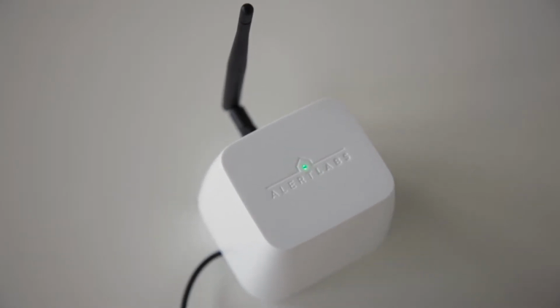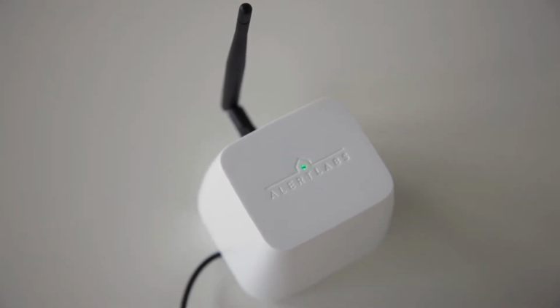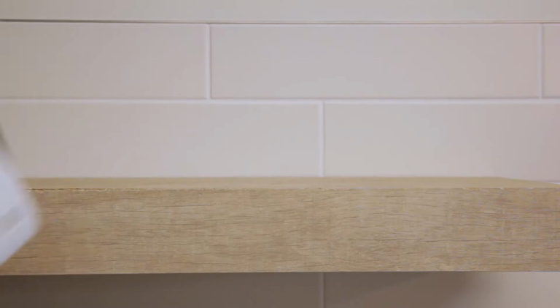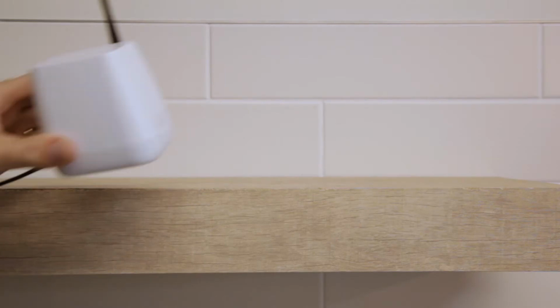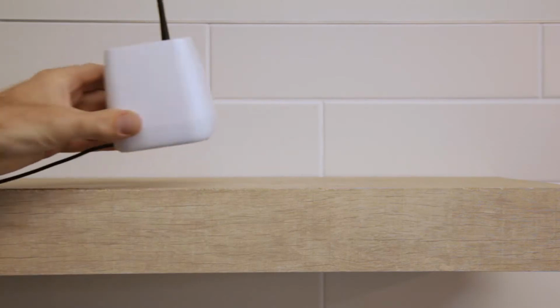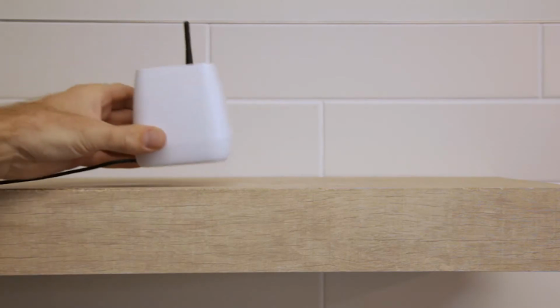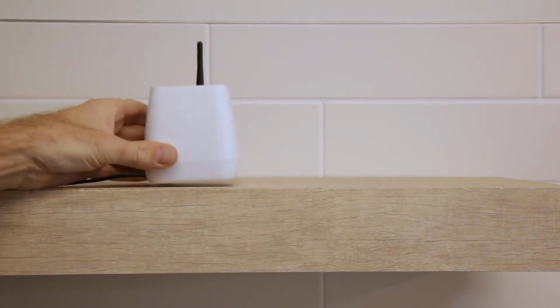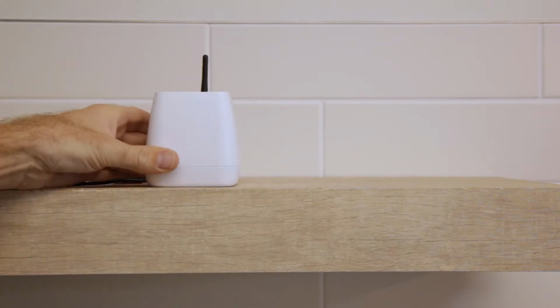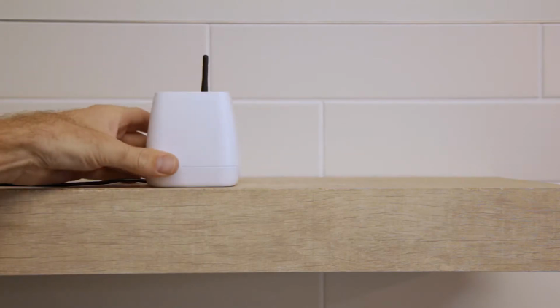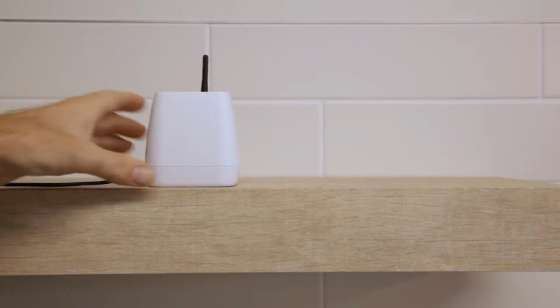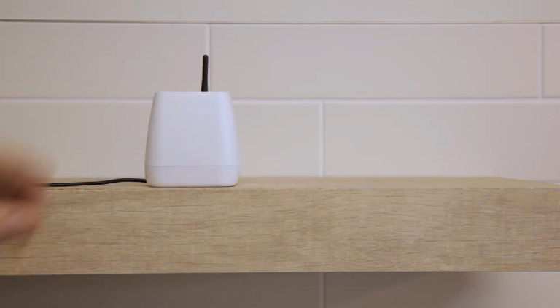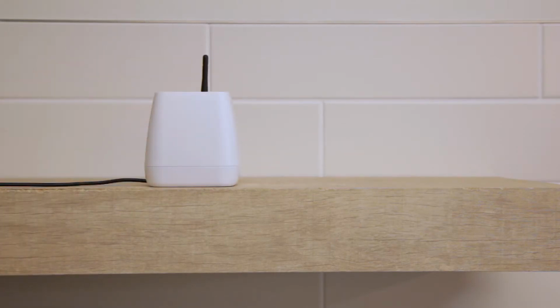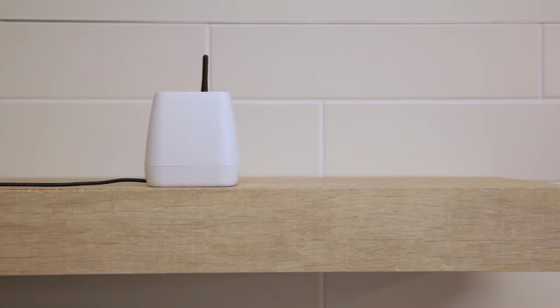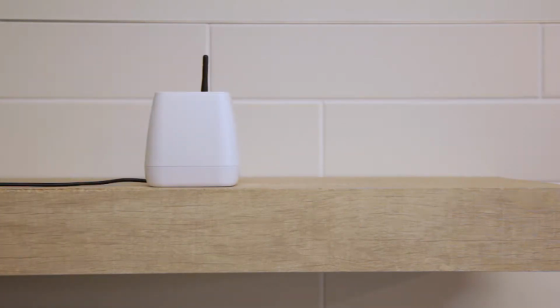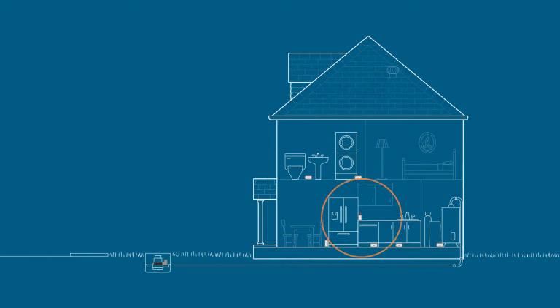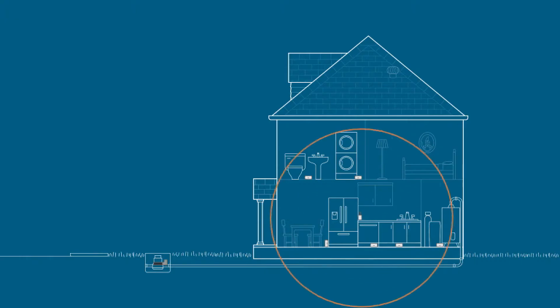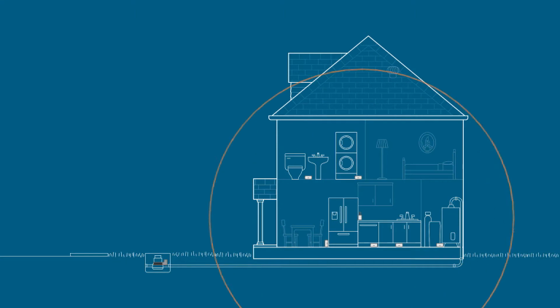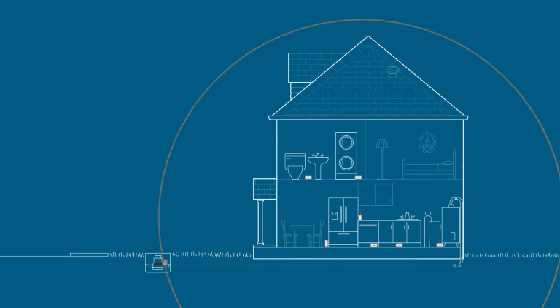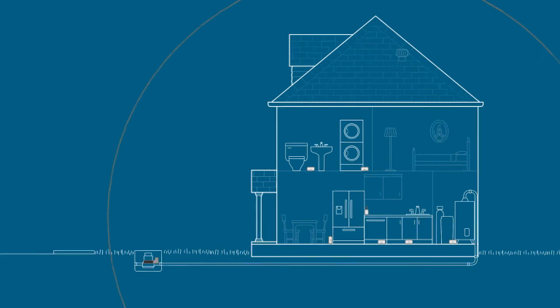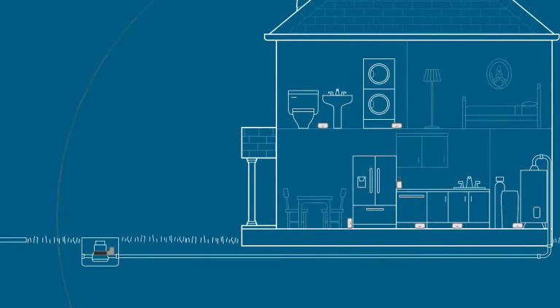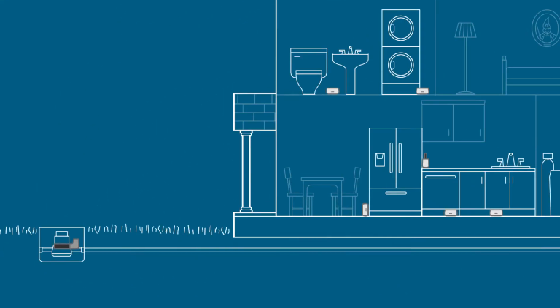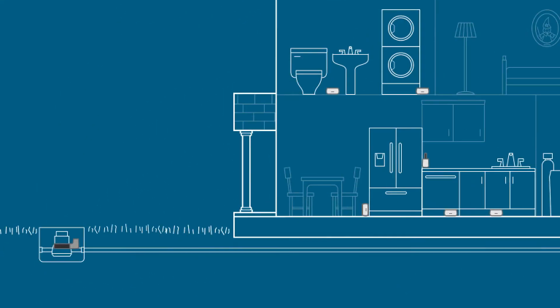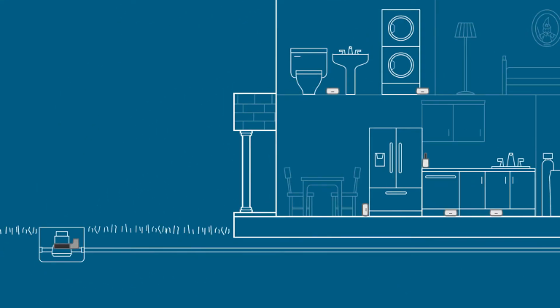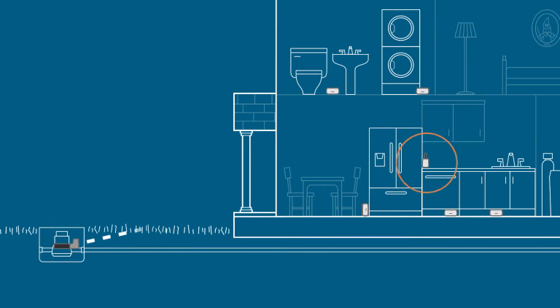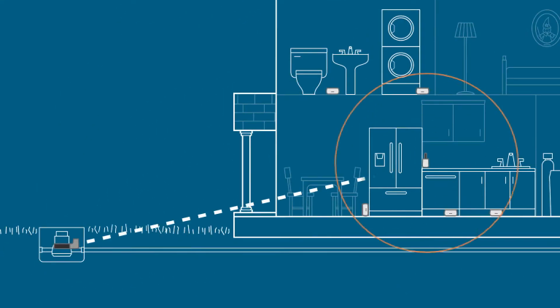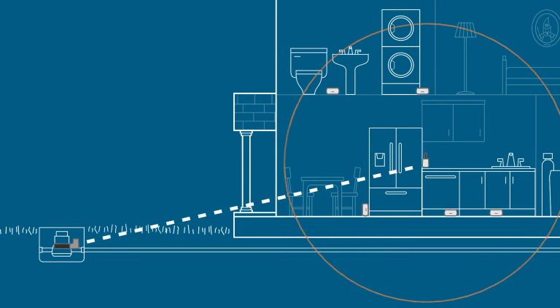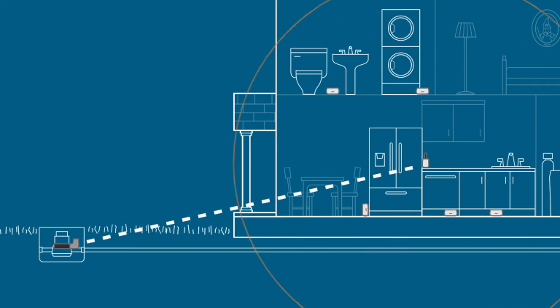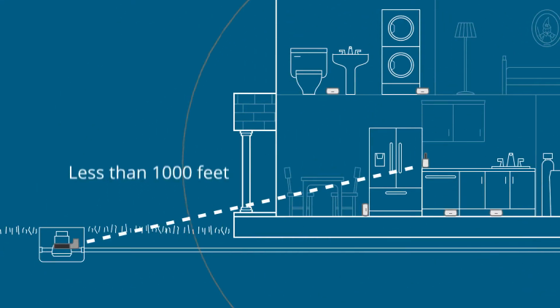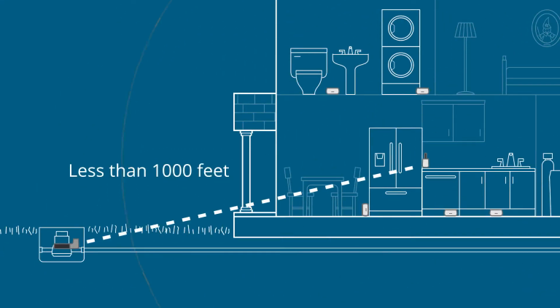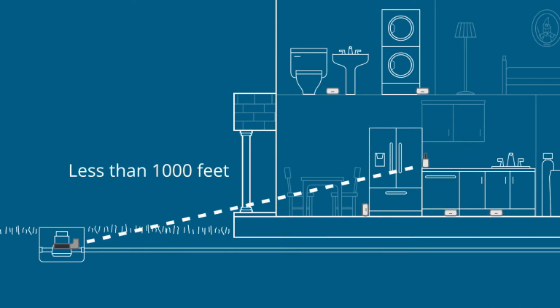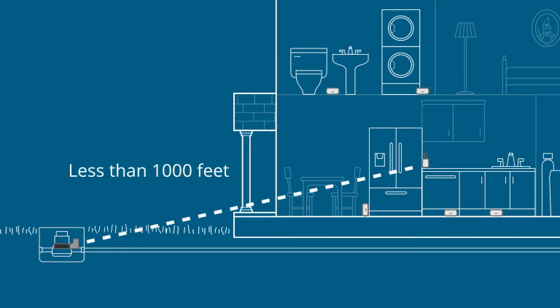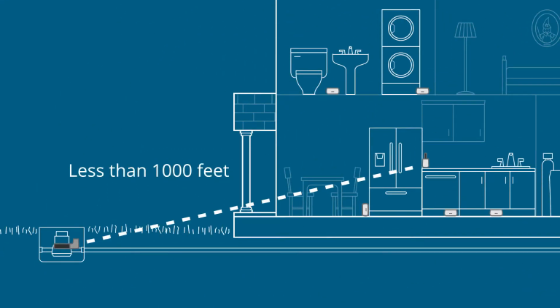The sensor relay must be placed indoors and within 1,000 feet of the water meter that Floweo will be installed on.